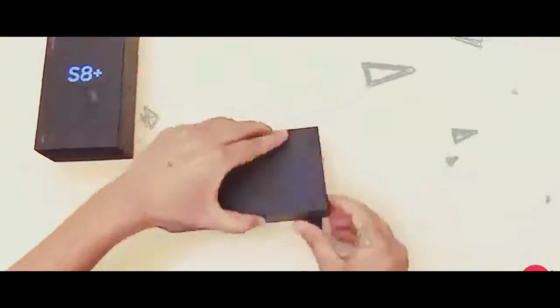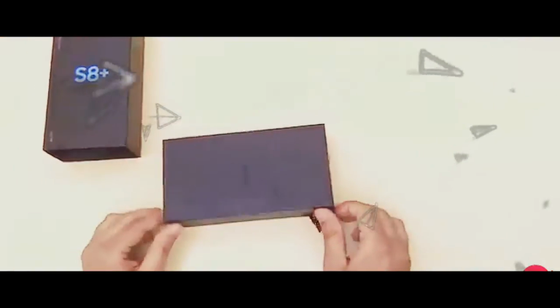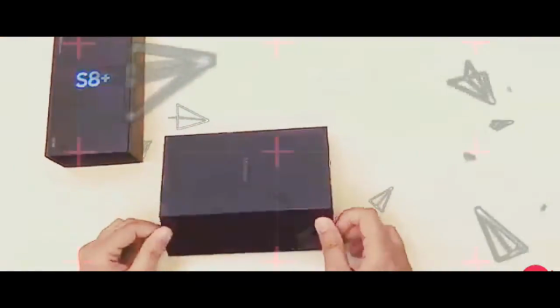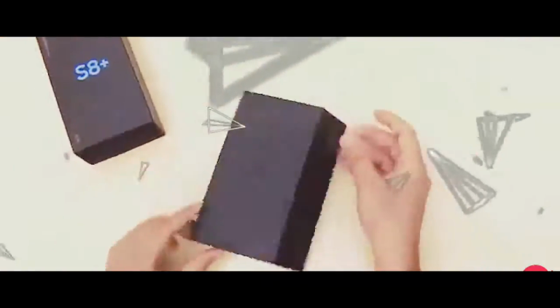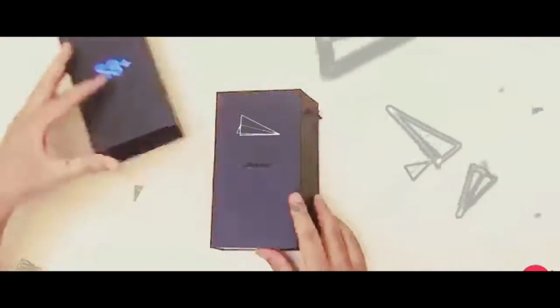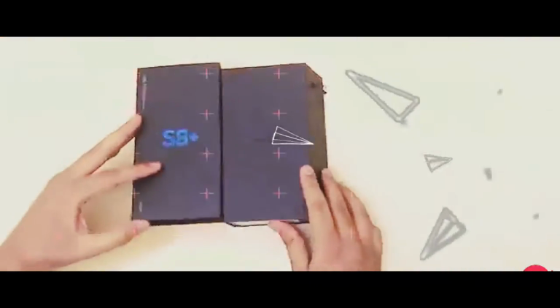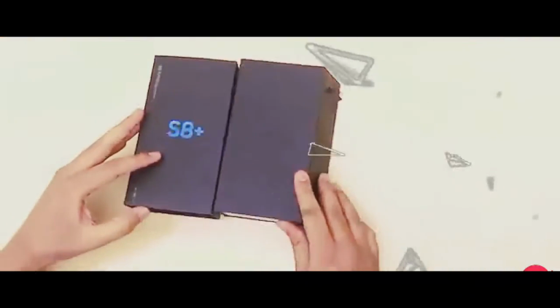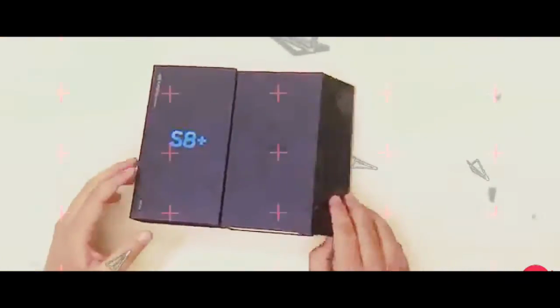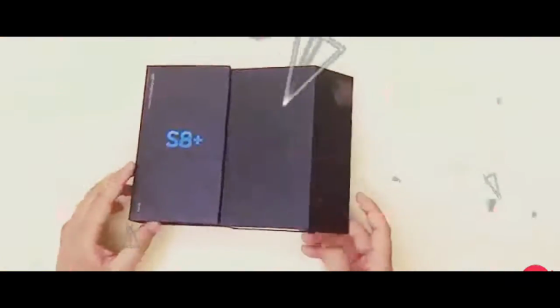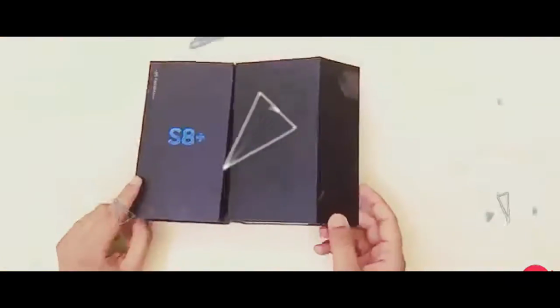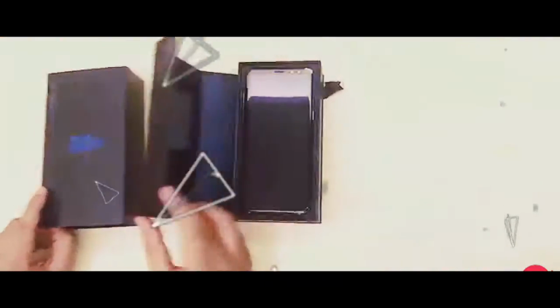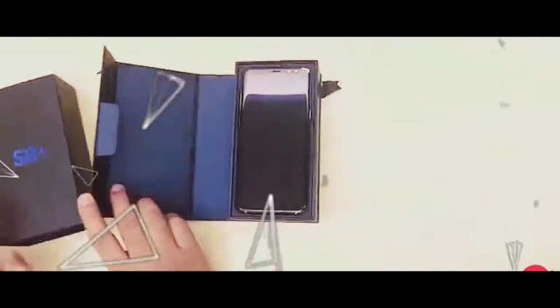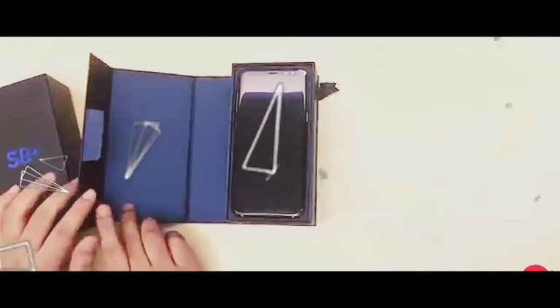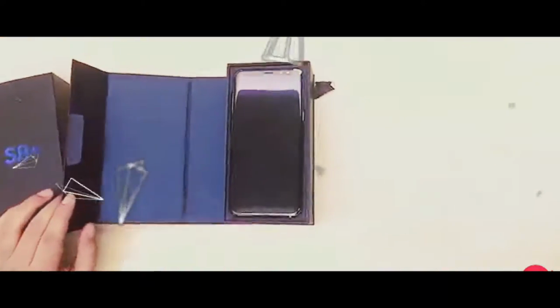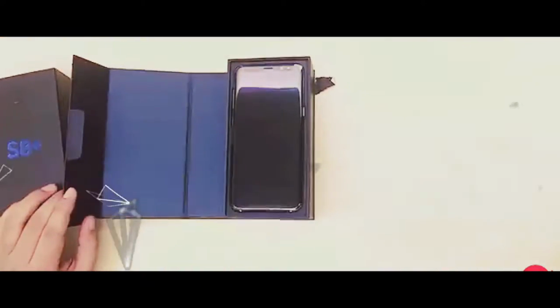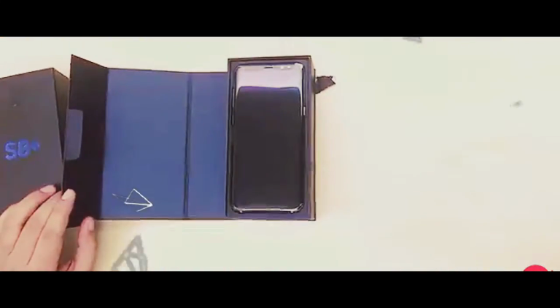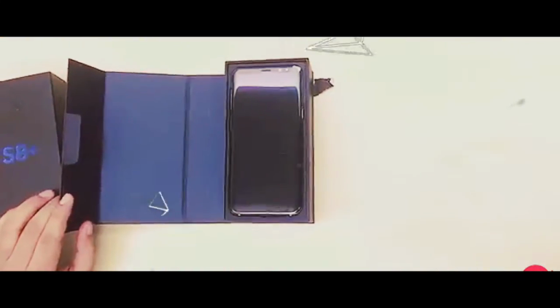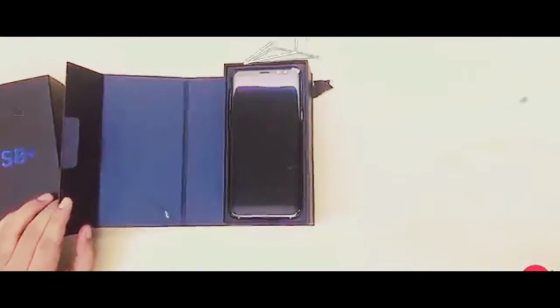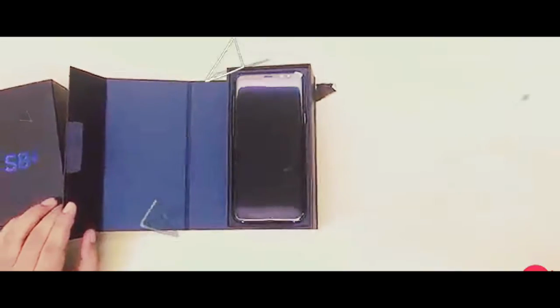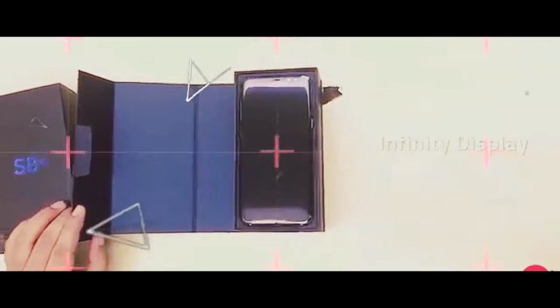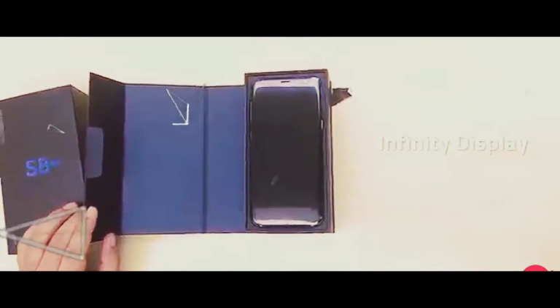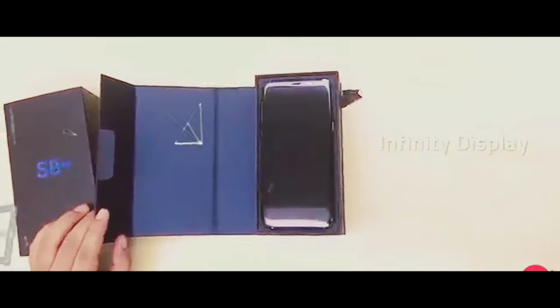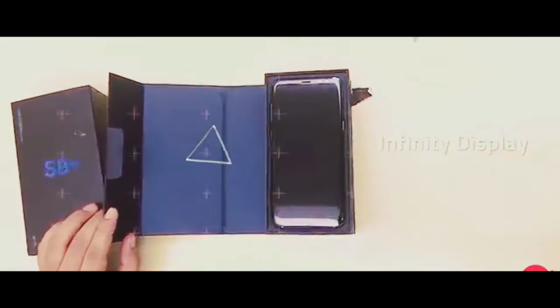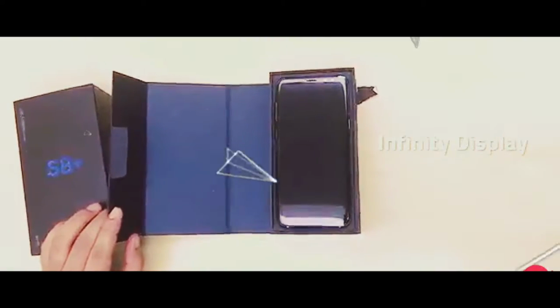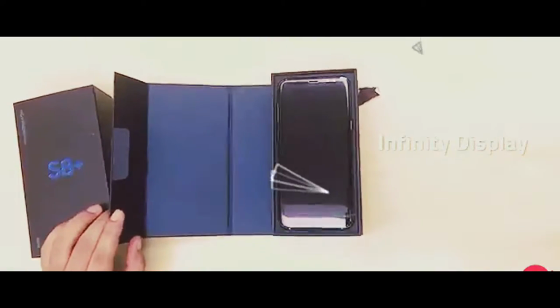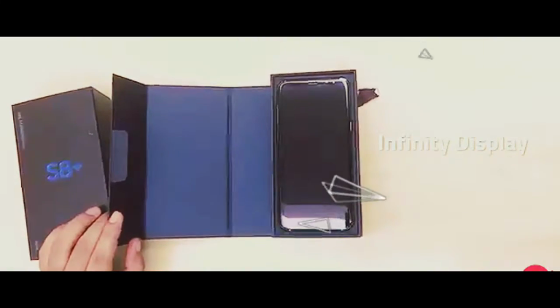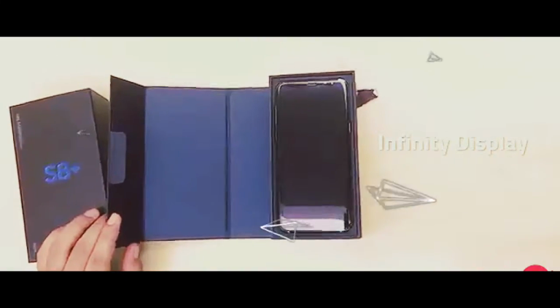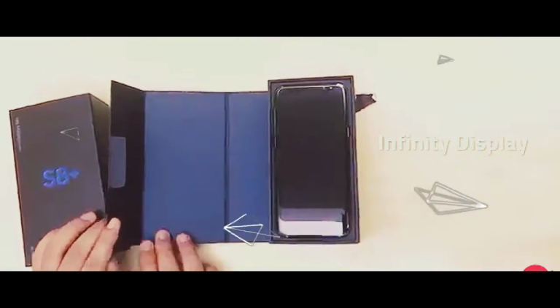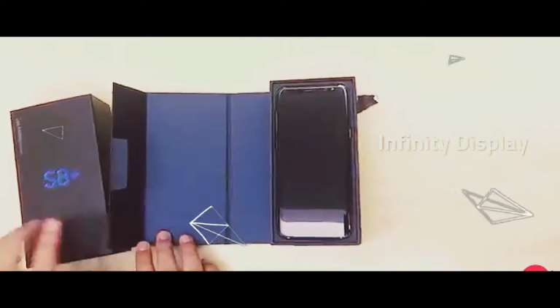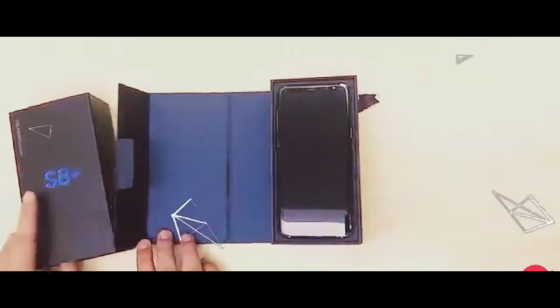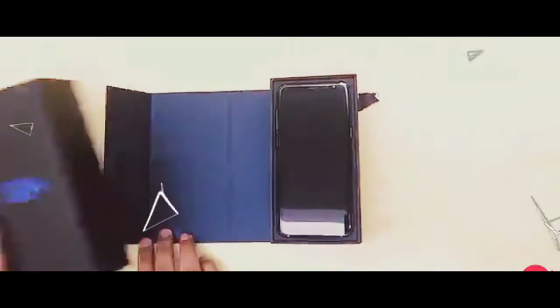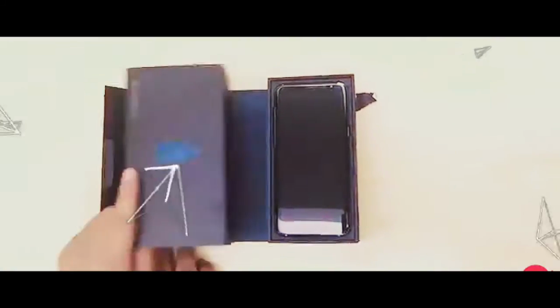We're unboxing the S8 Plus, which is the larger of the two devices. Looking at the box, the device itself features Samsung's Infinity Display, which gets that name because of its dual-edge curves.